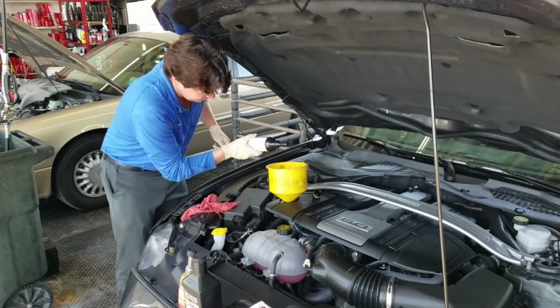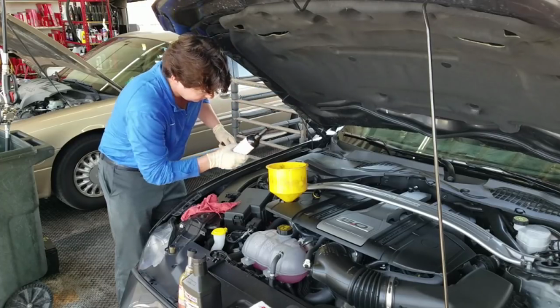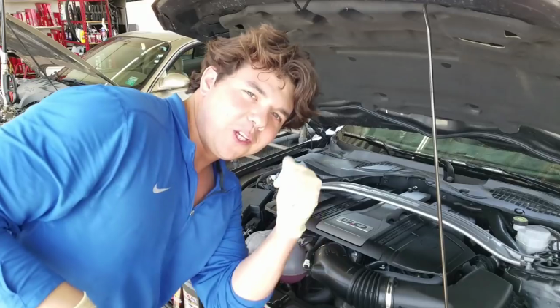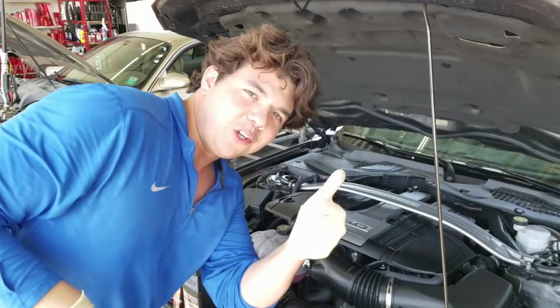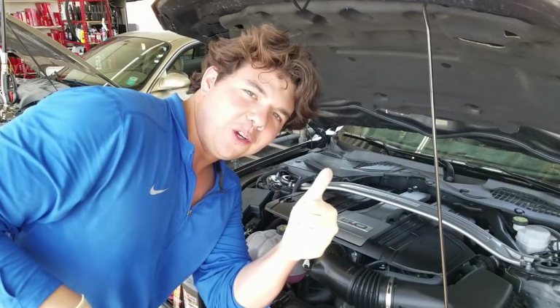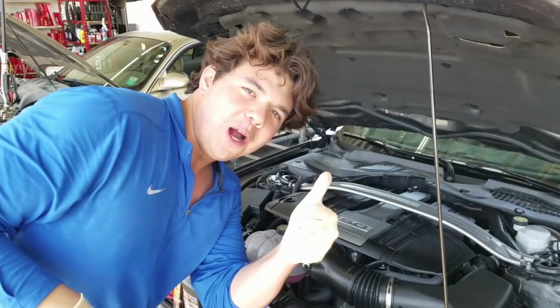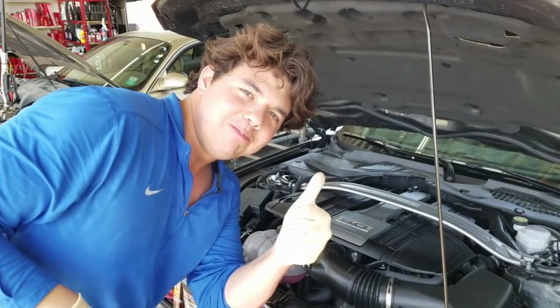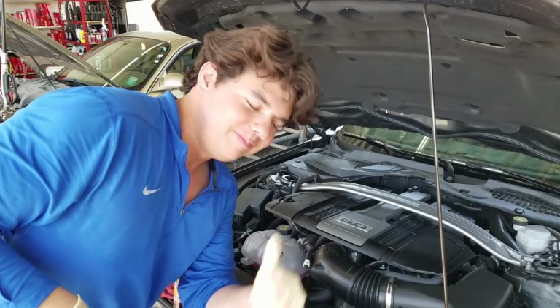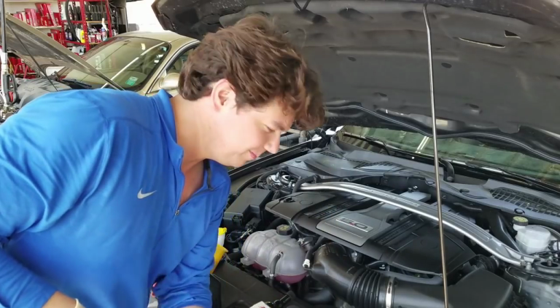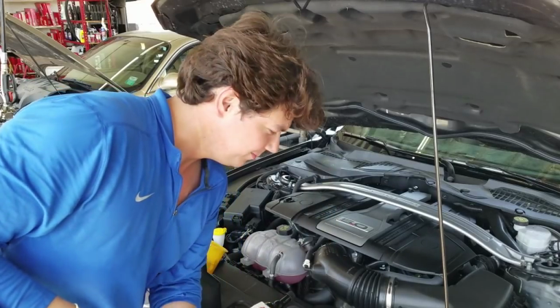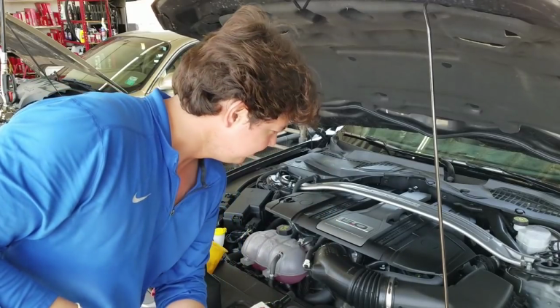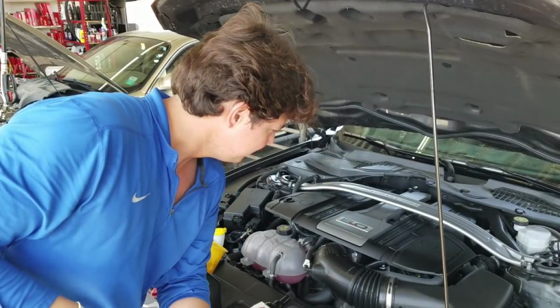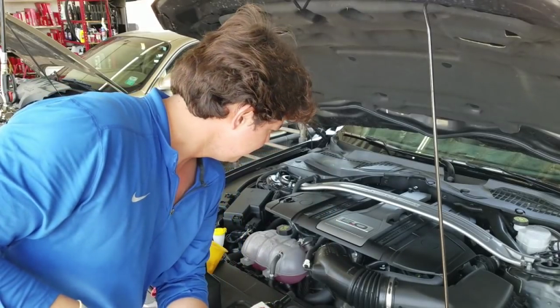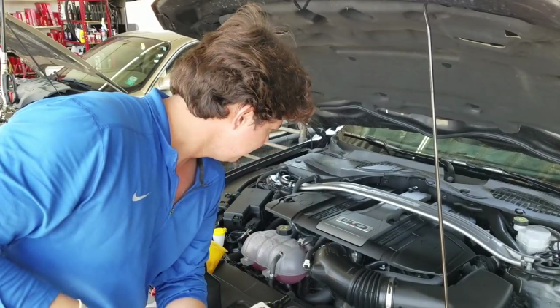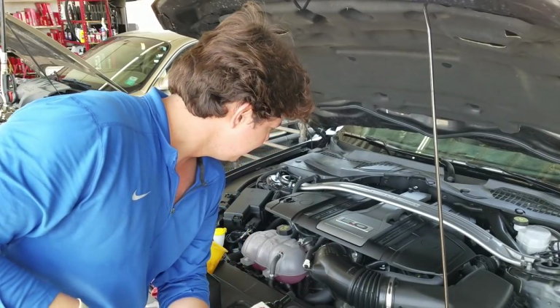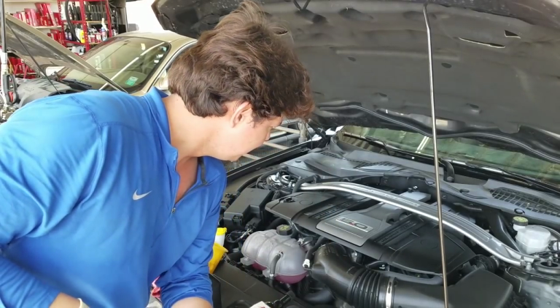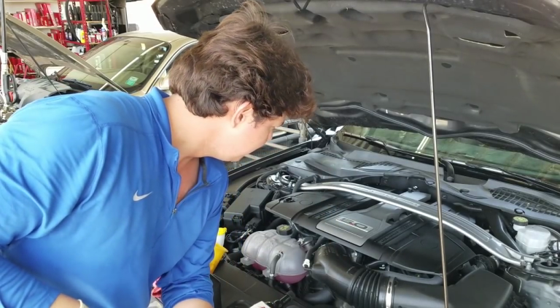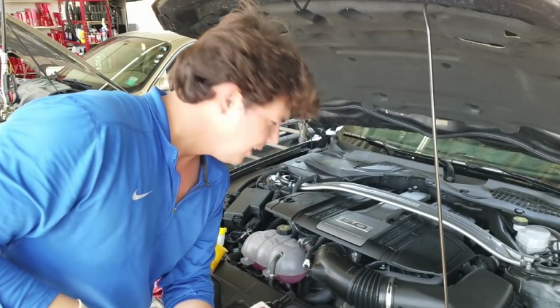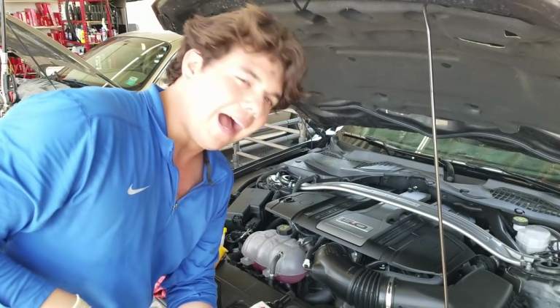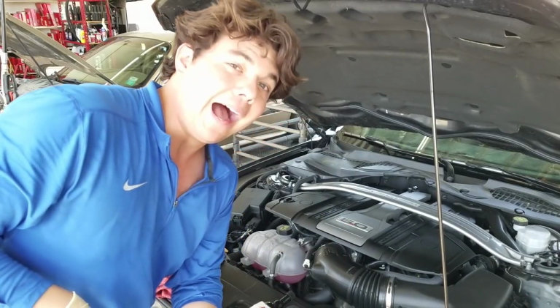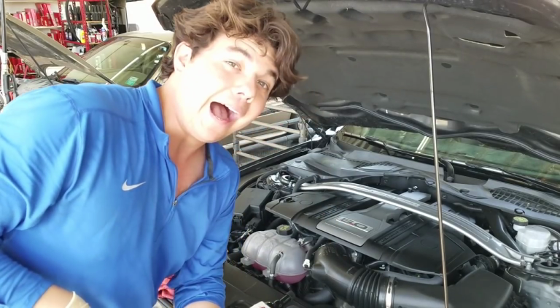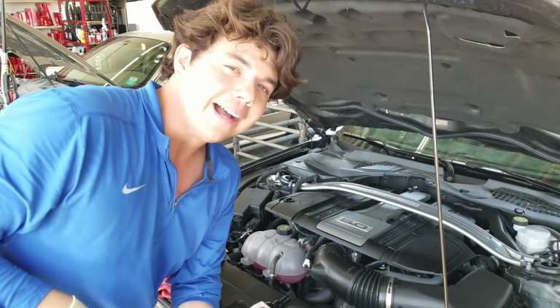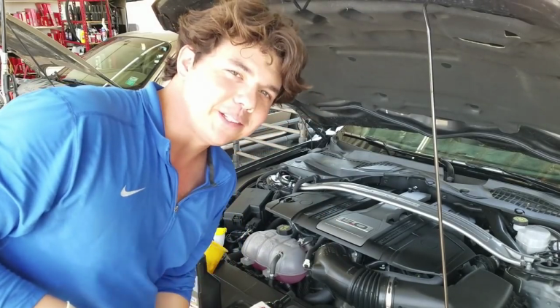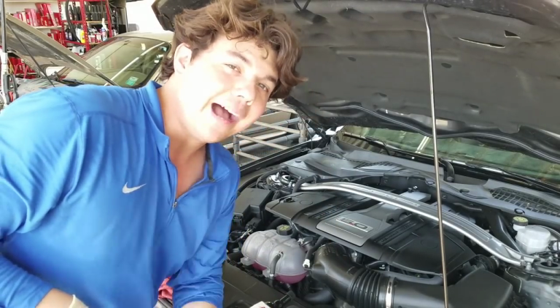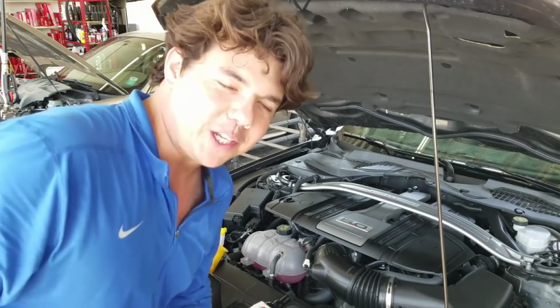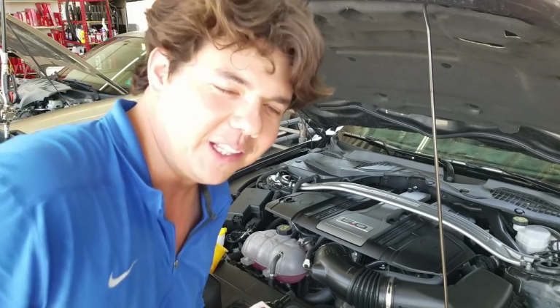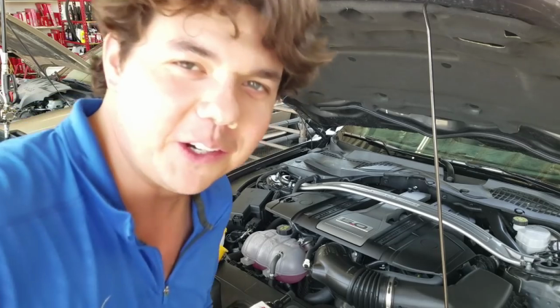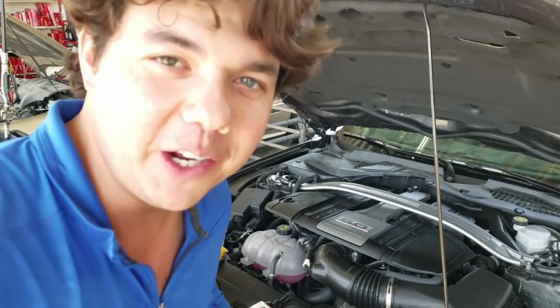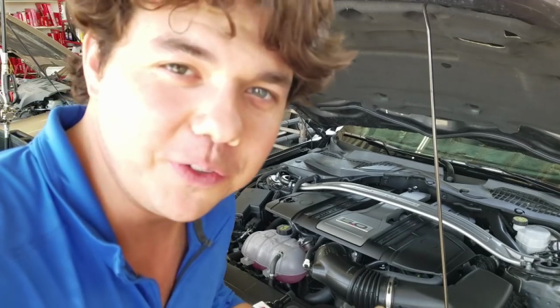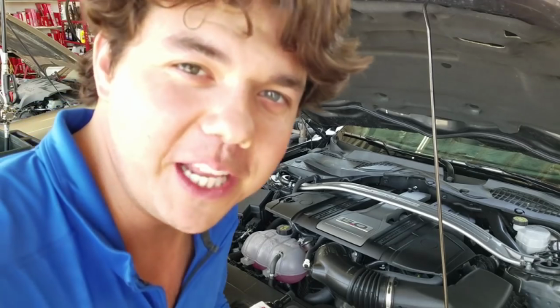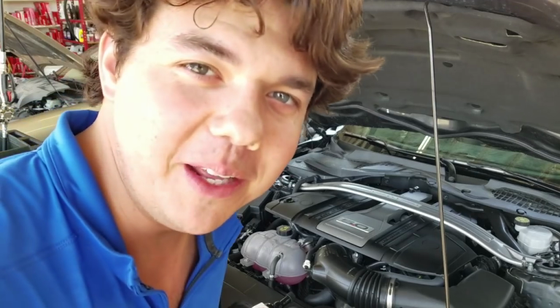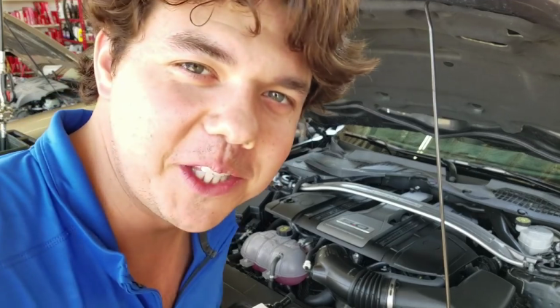So we're going to start her up and just let her idle for 10 minutes.